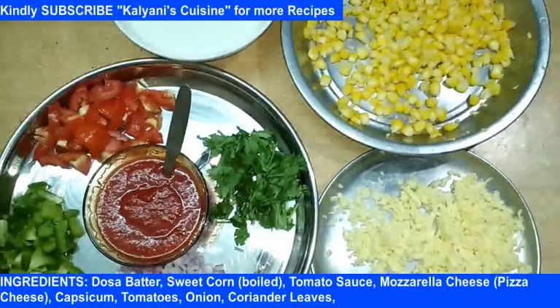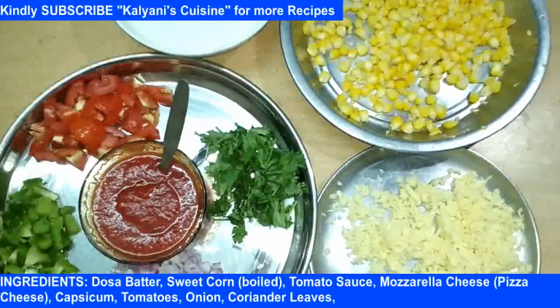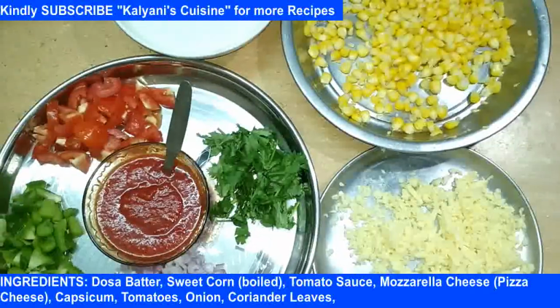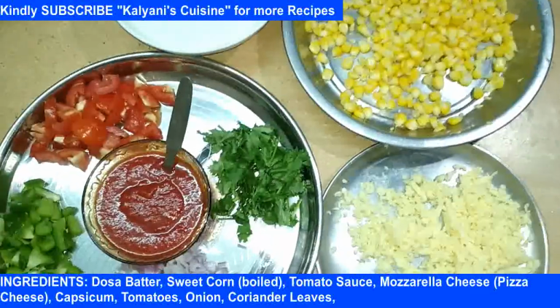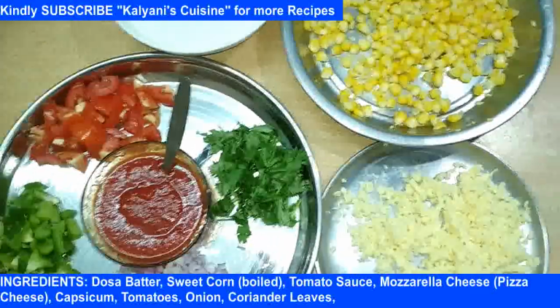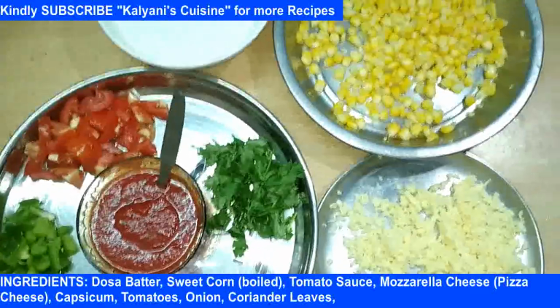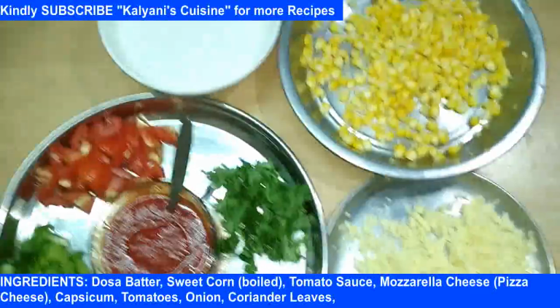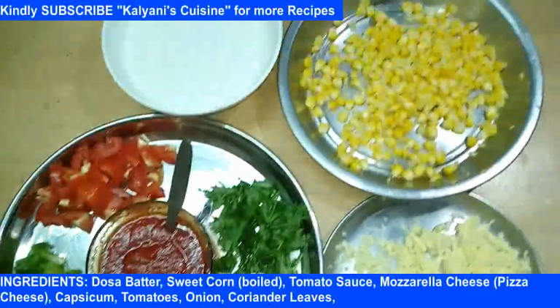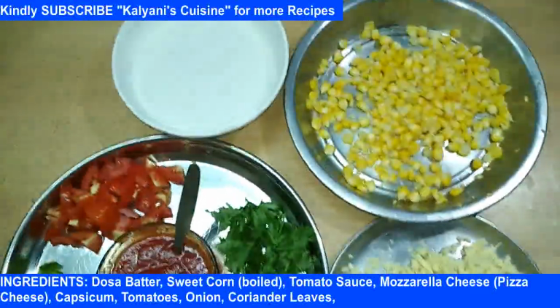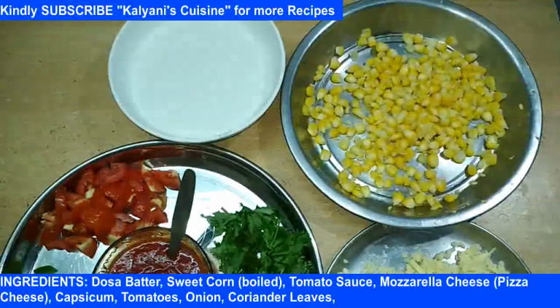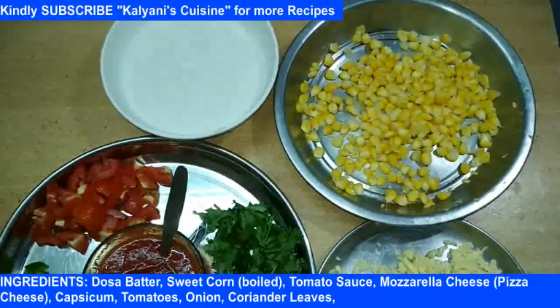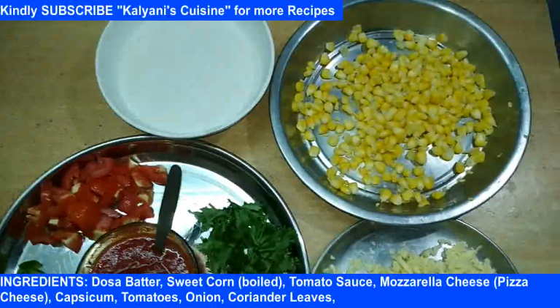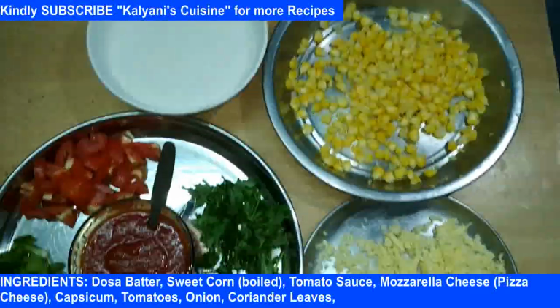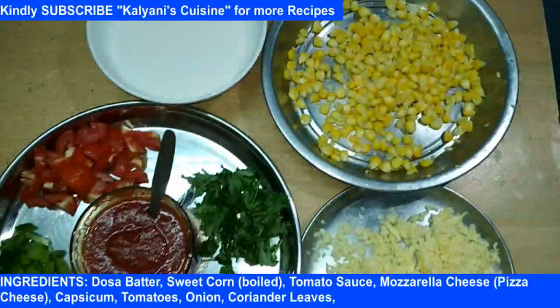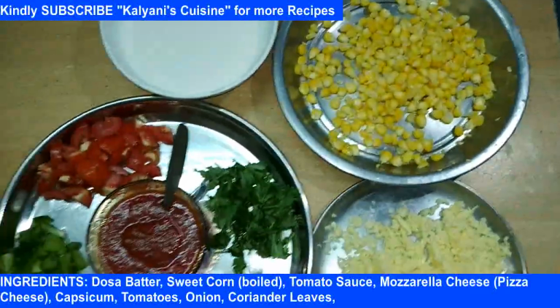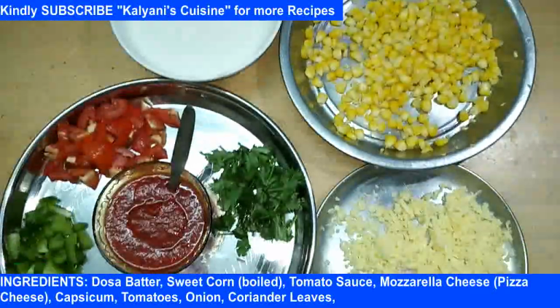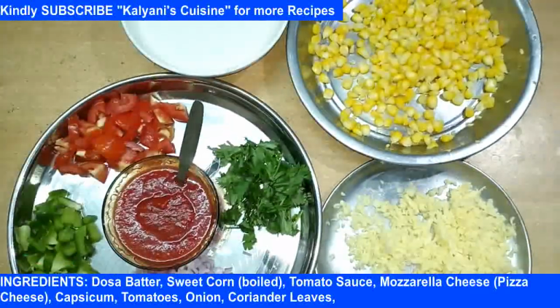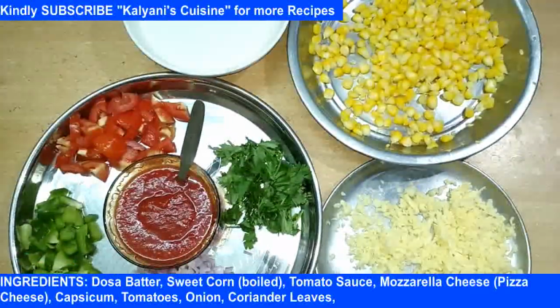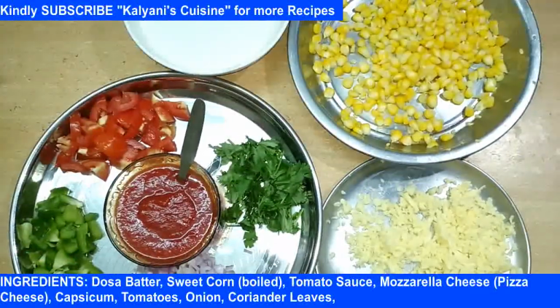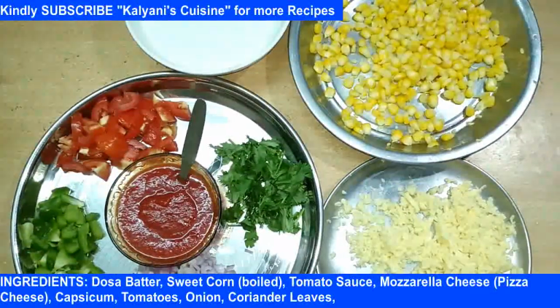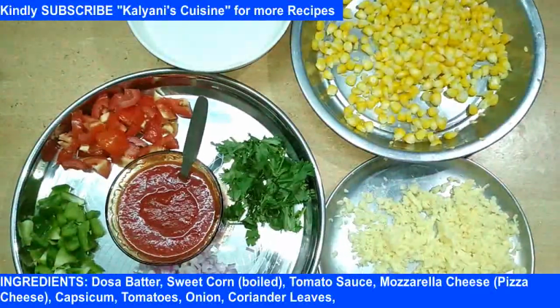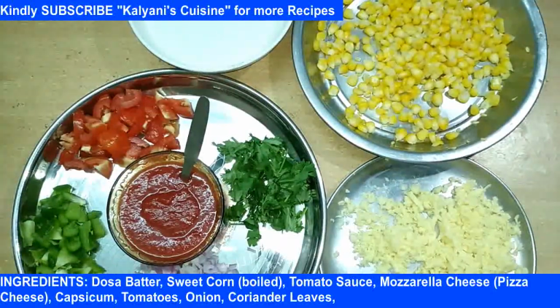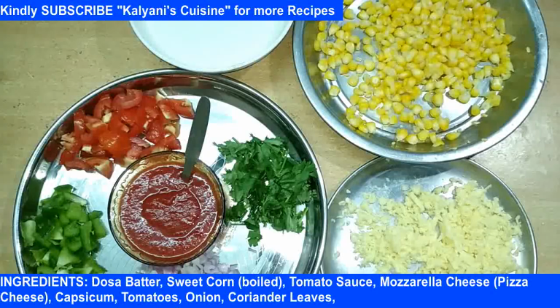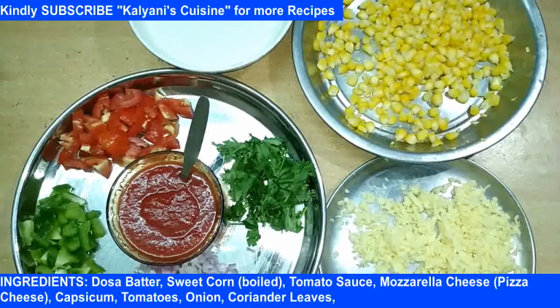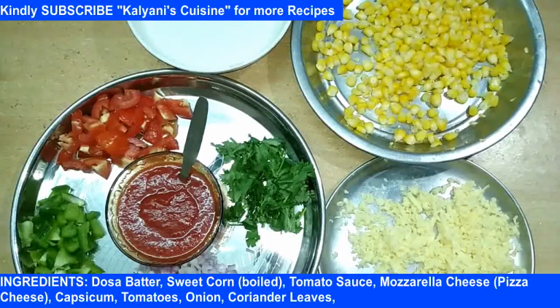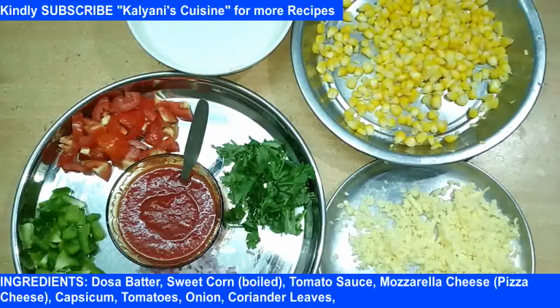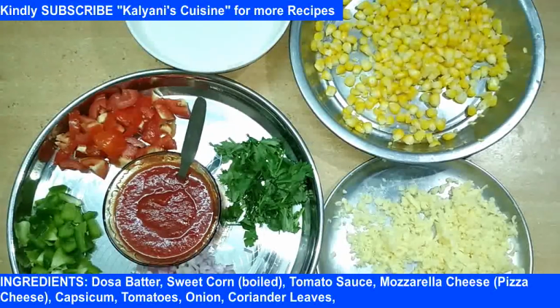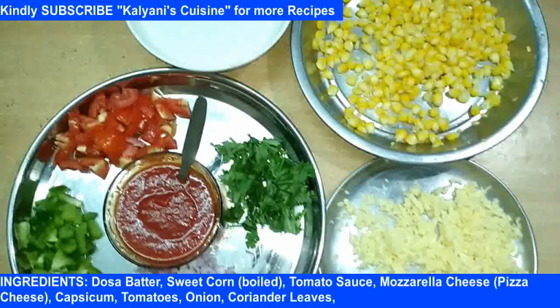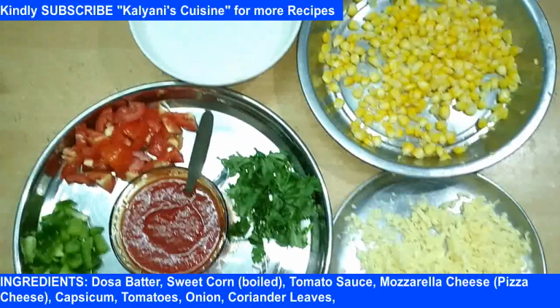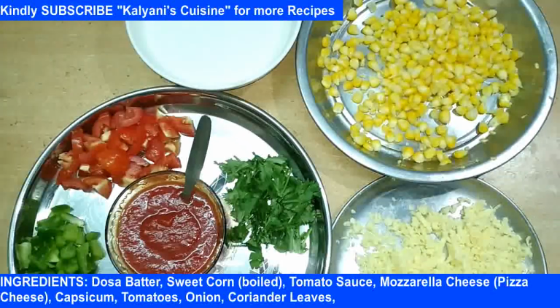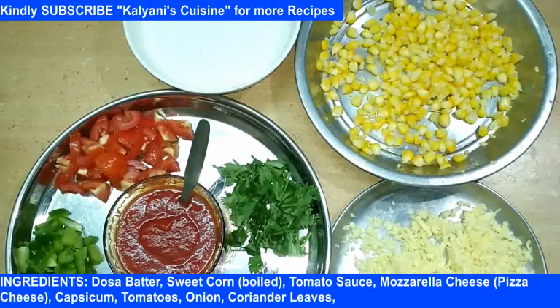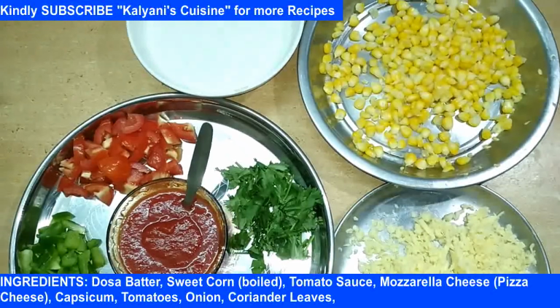Hi friends, welcome to Kaliyani's QC. So we'll go with pizza, and we'll get a pizza.